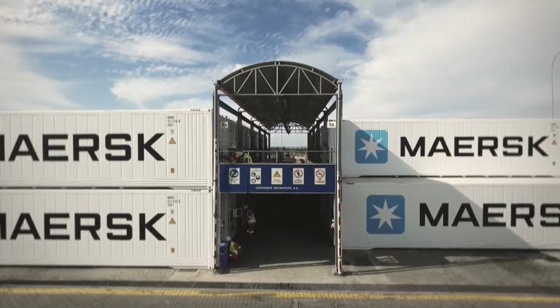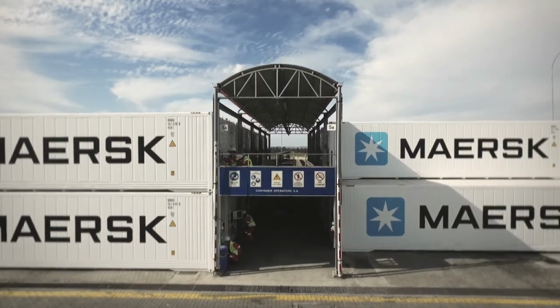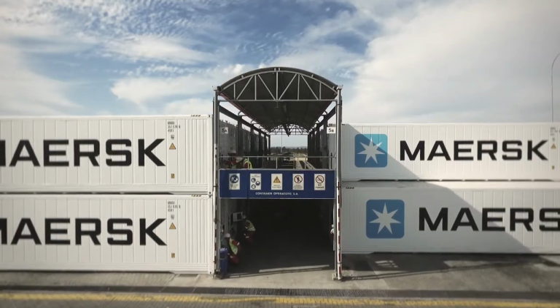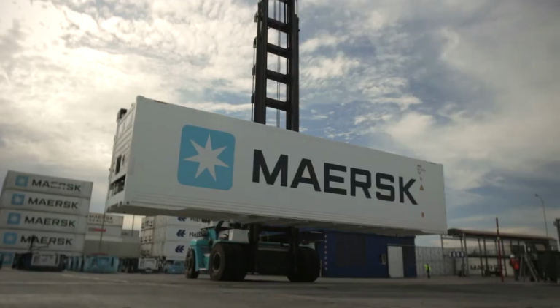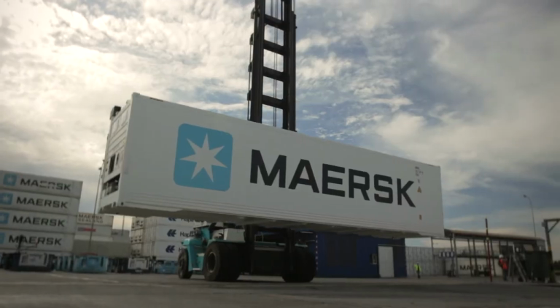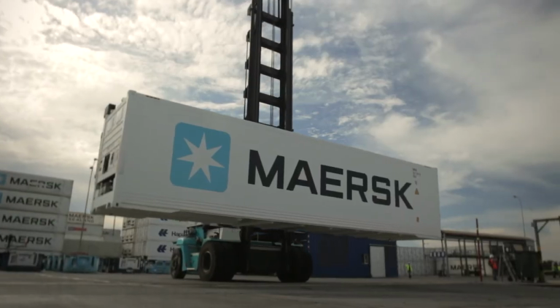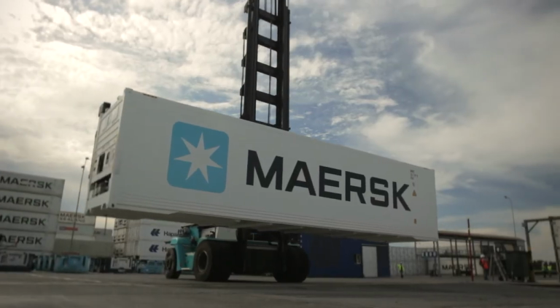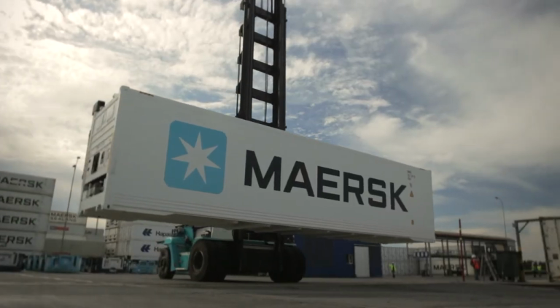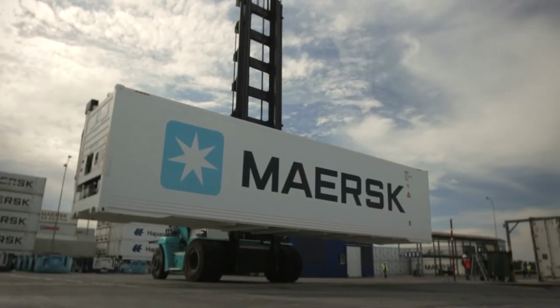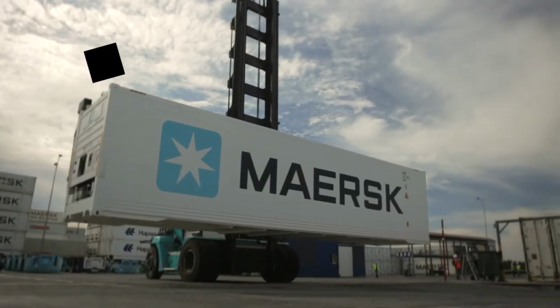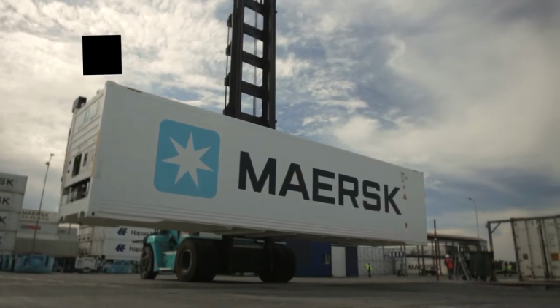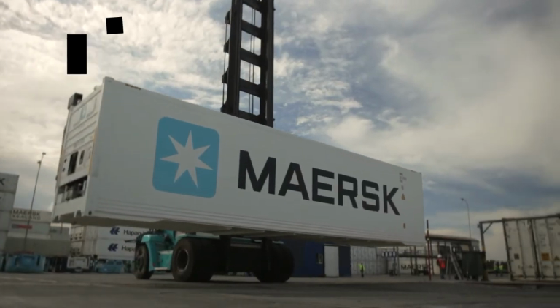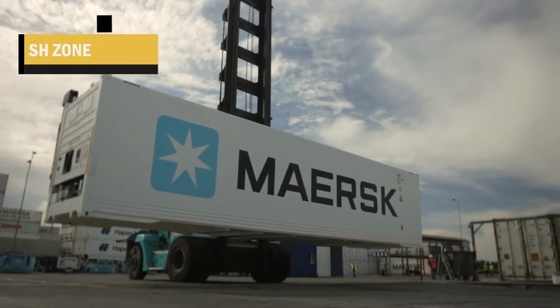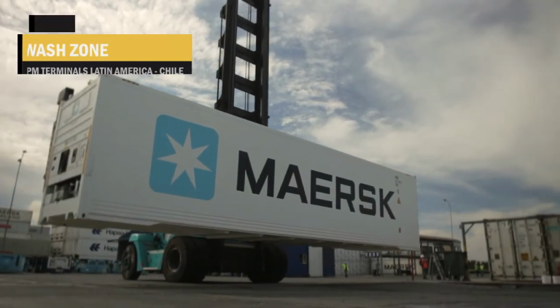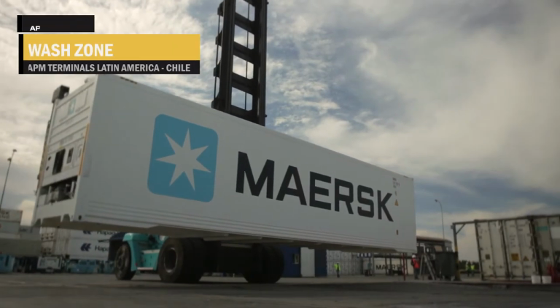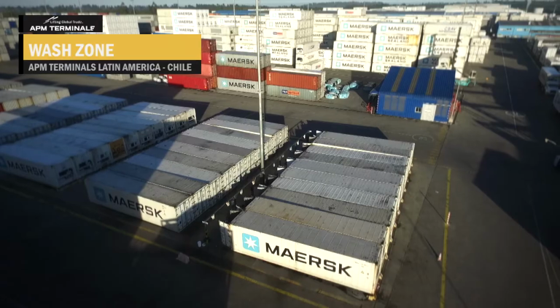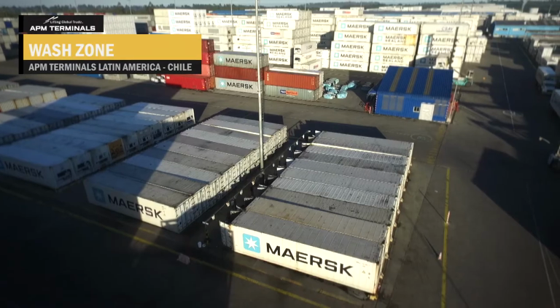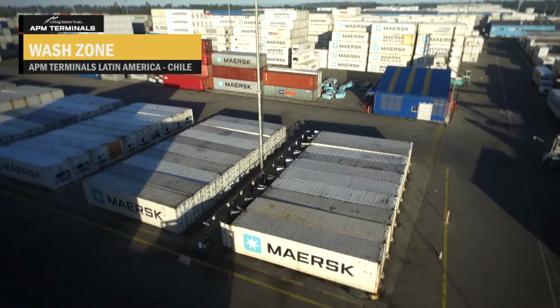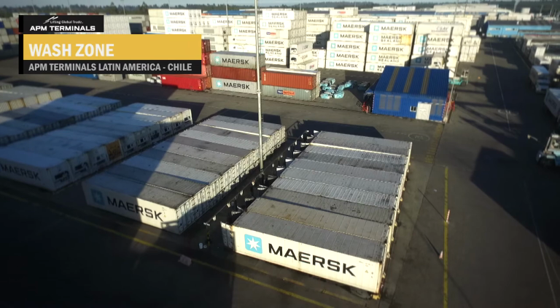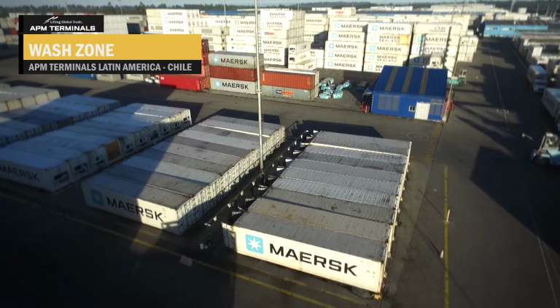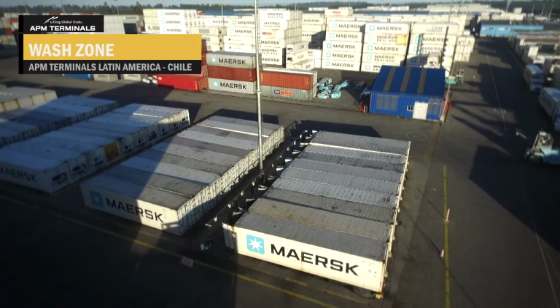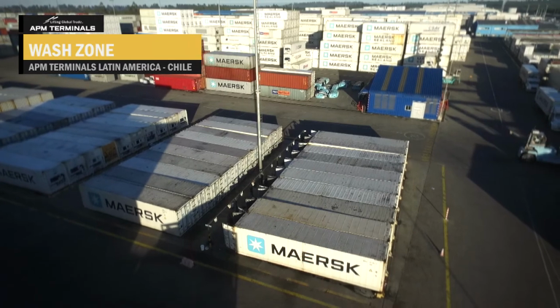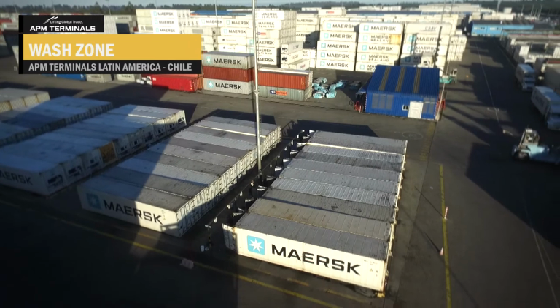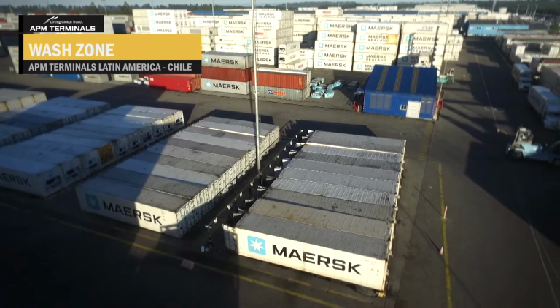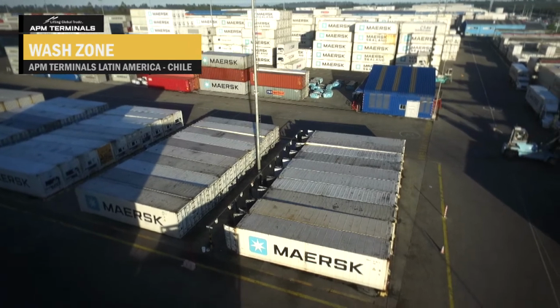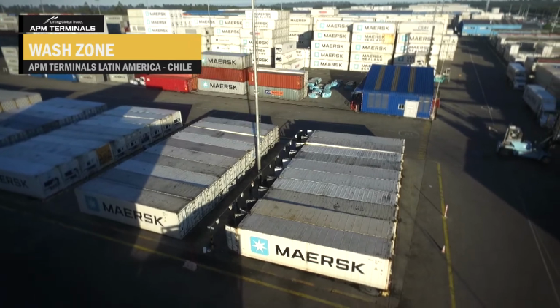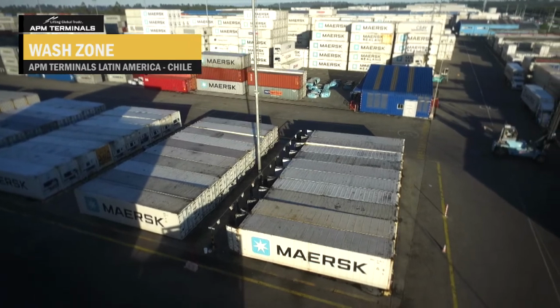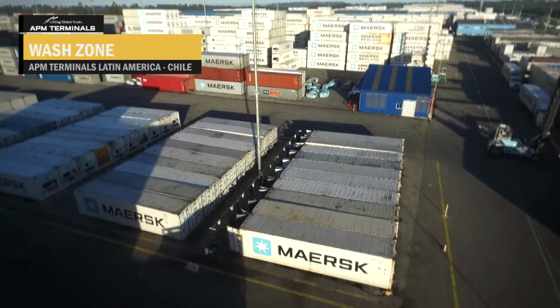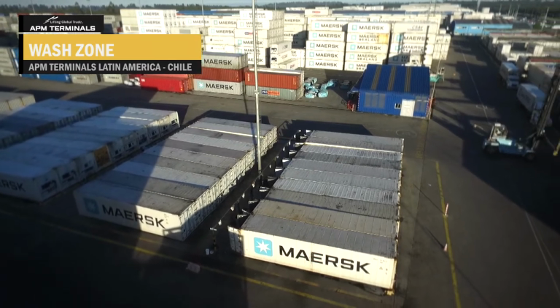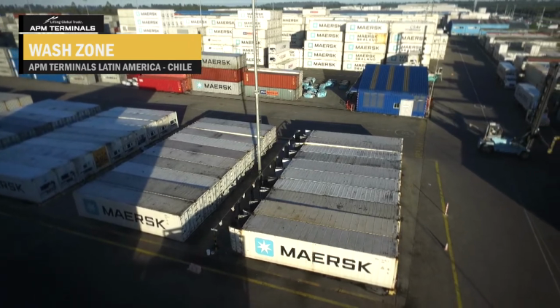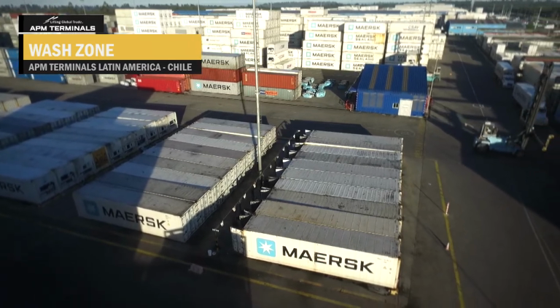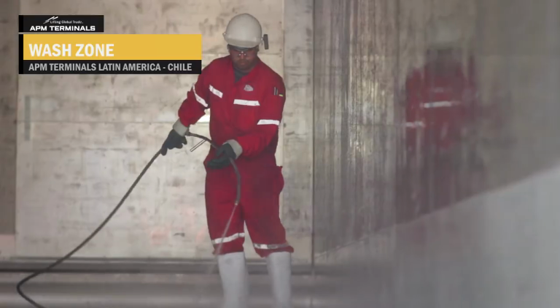Finally, the repaired container is thoroughly cleaned. Reefers, dry, and tank containers are washed here.